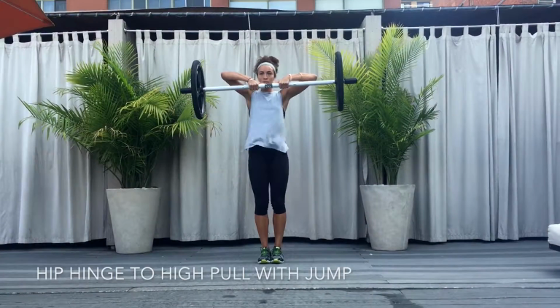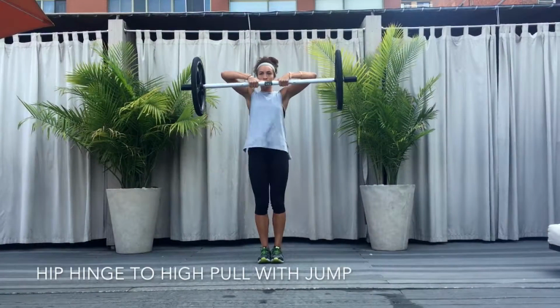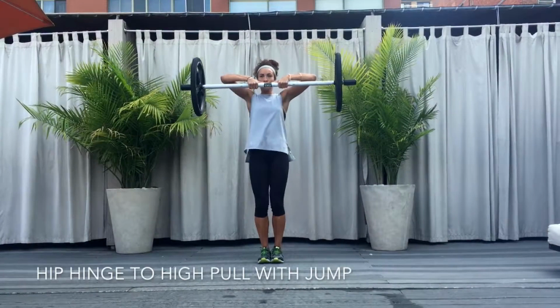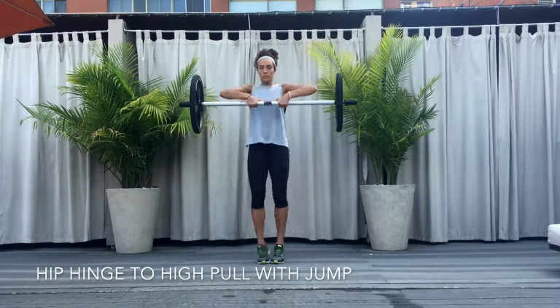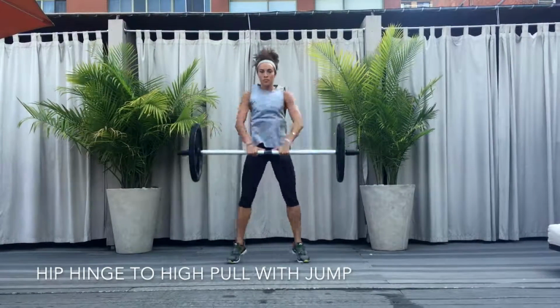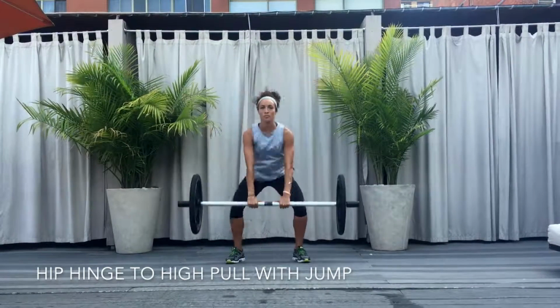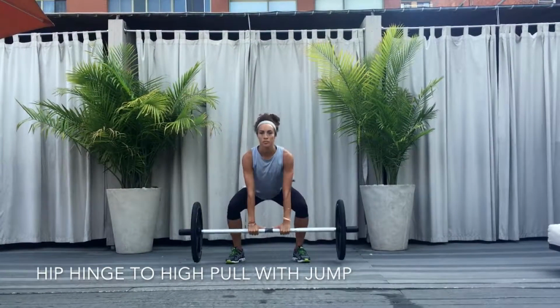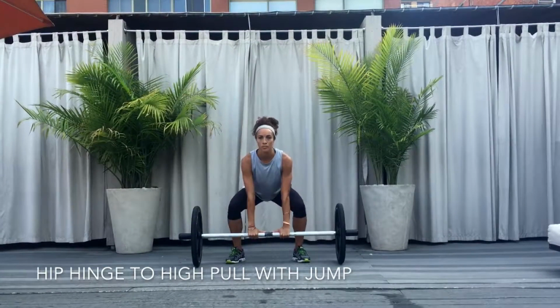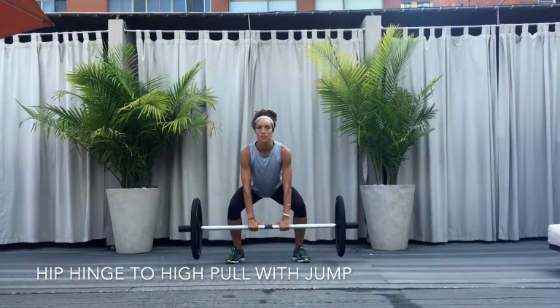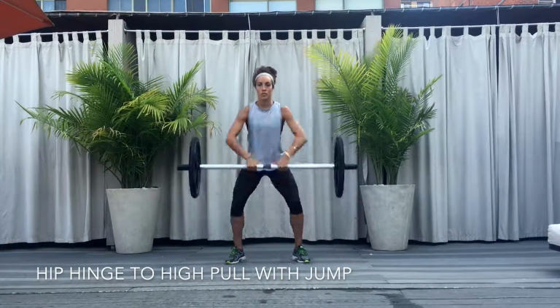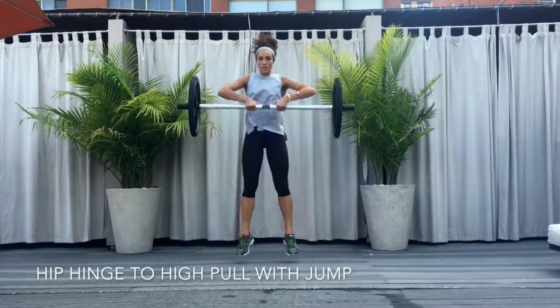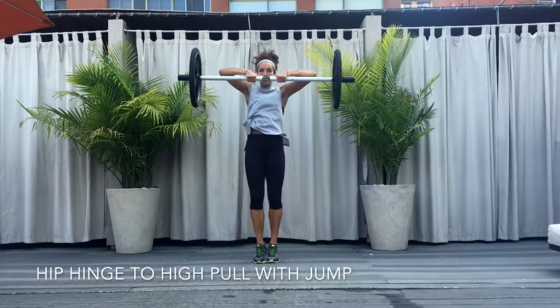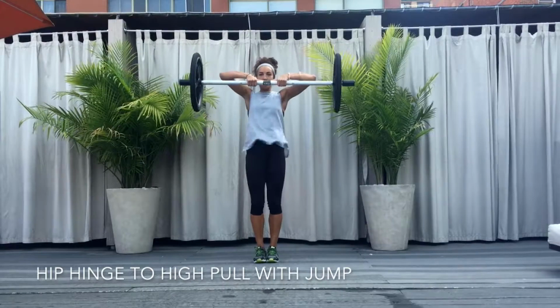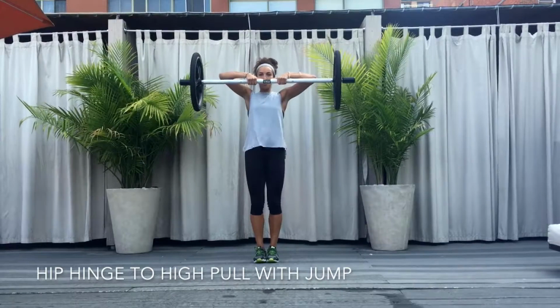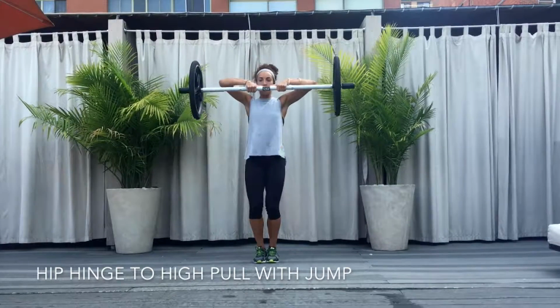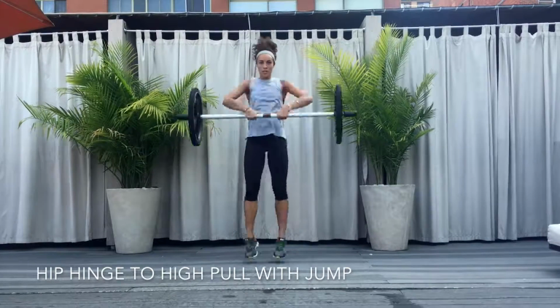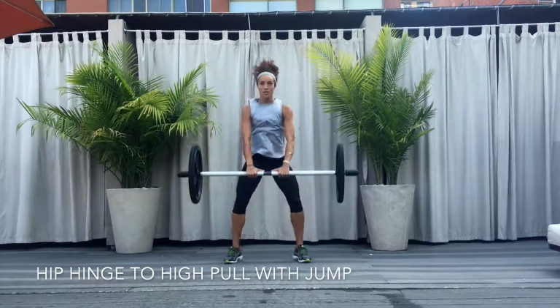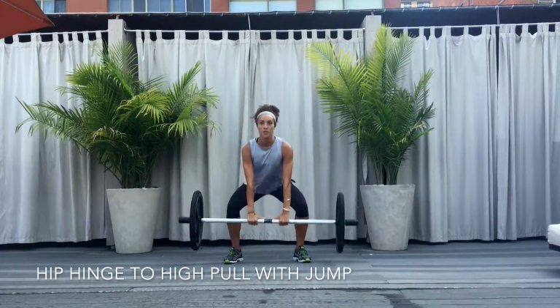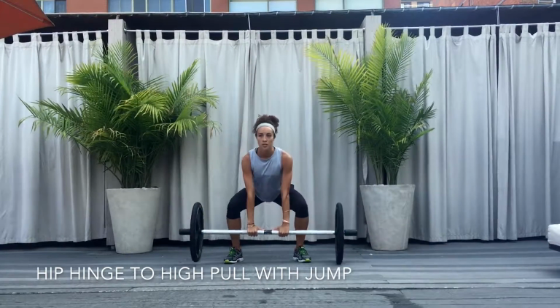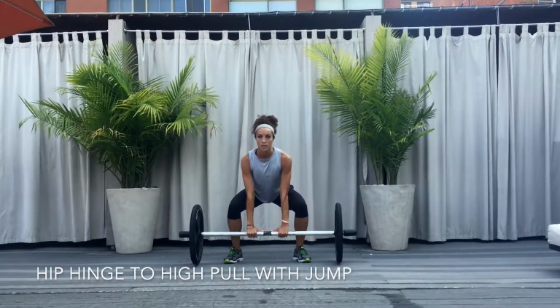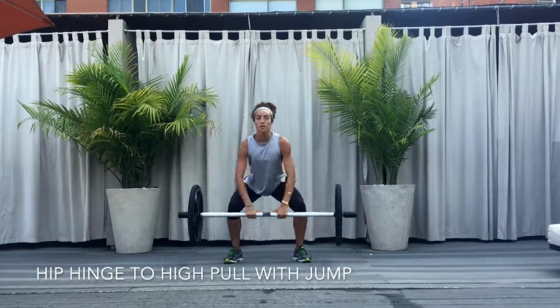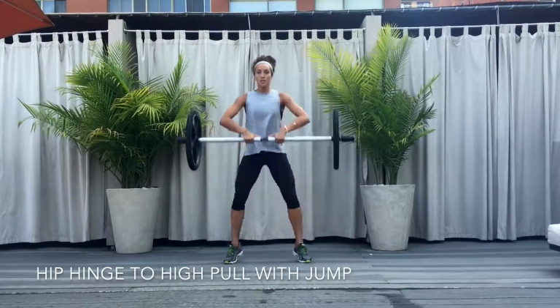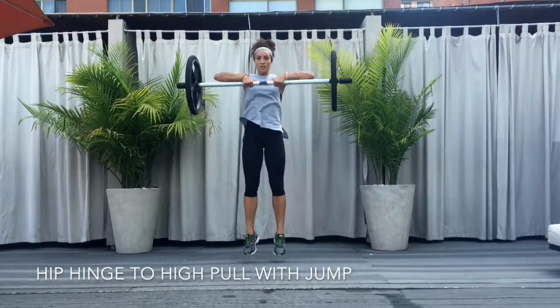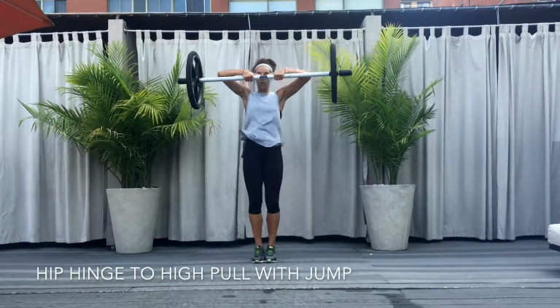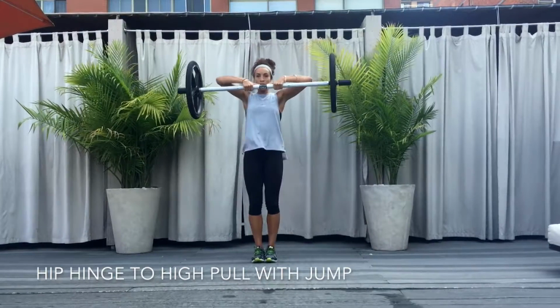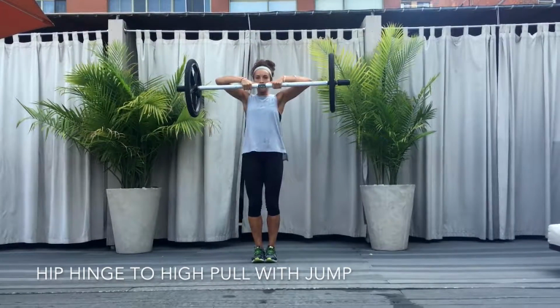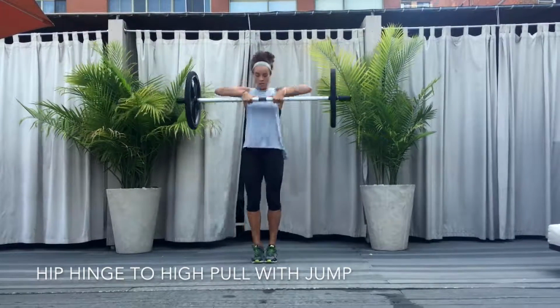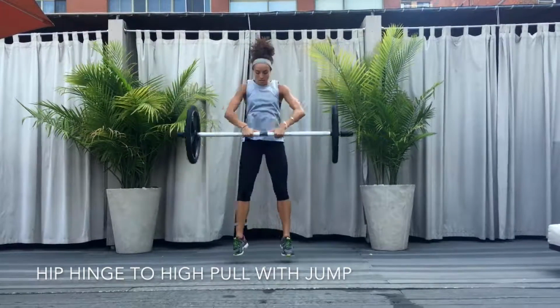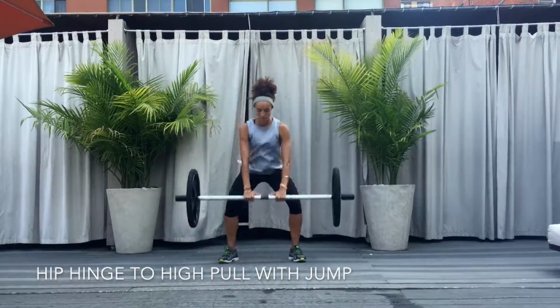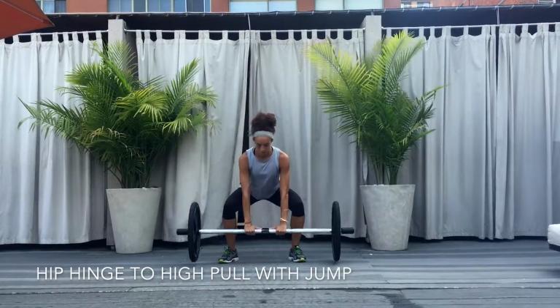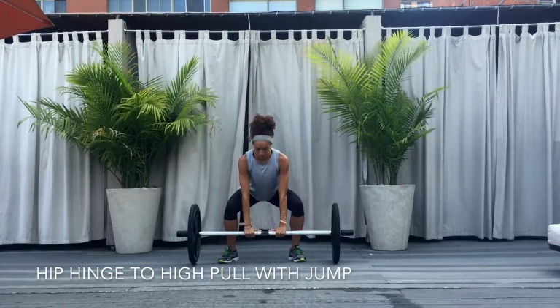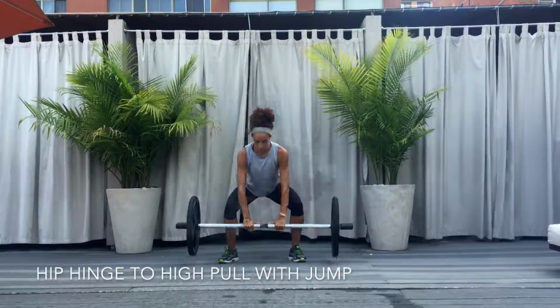Hip hinge to high pull with jump. Begin with the feet wider than shoulder width apart, gripping the axle in the center of the bar with both hands.